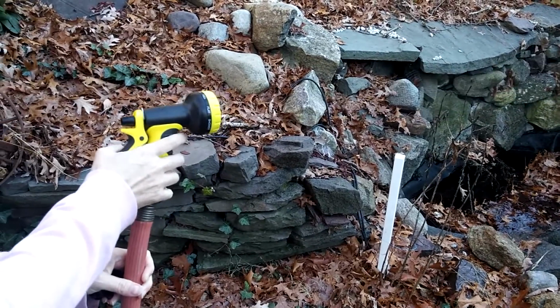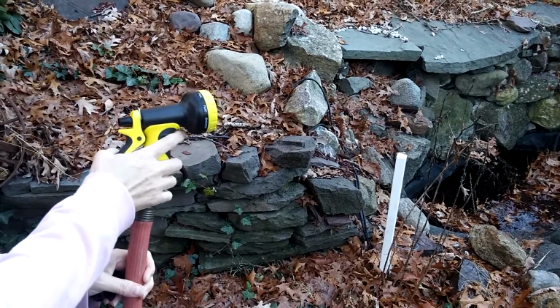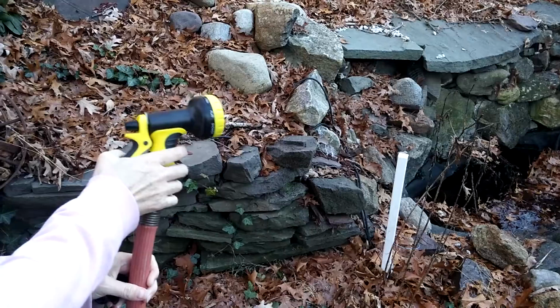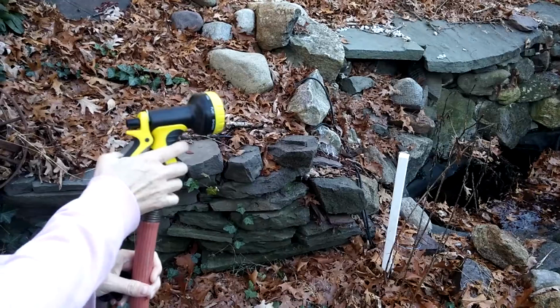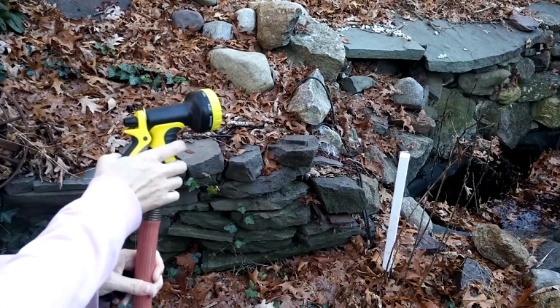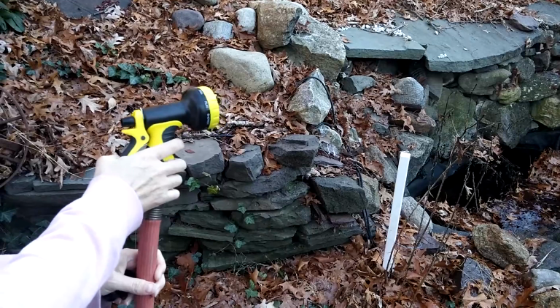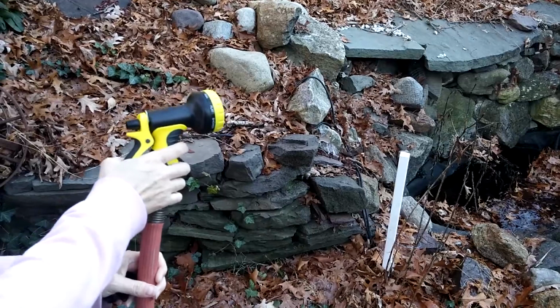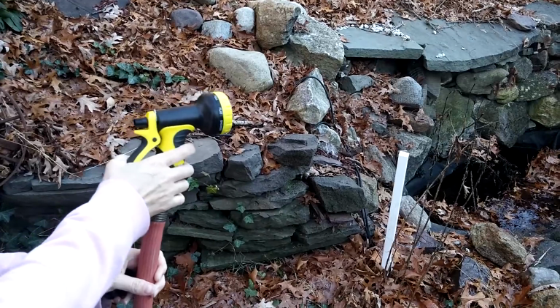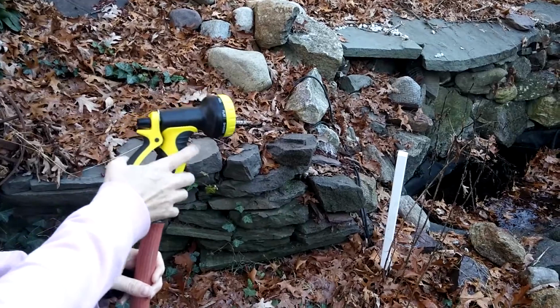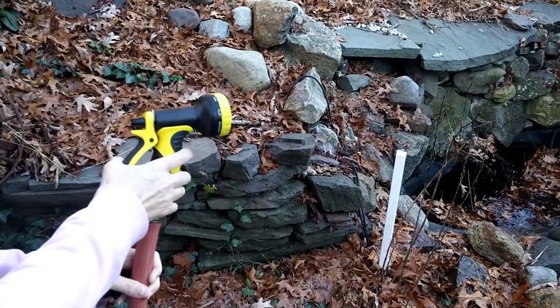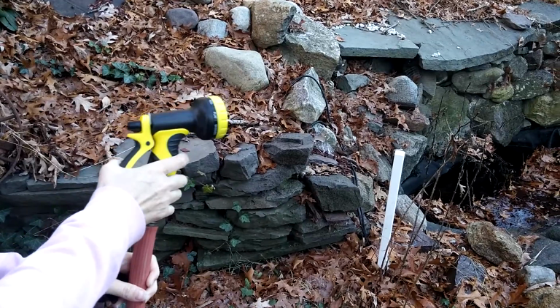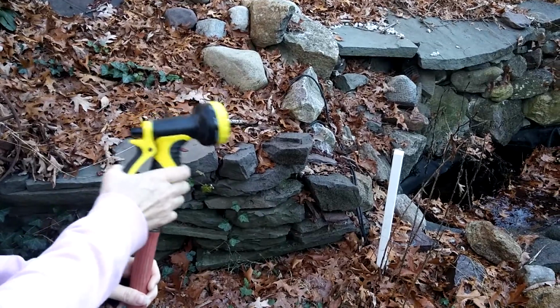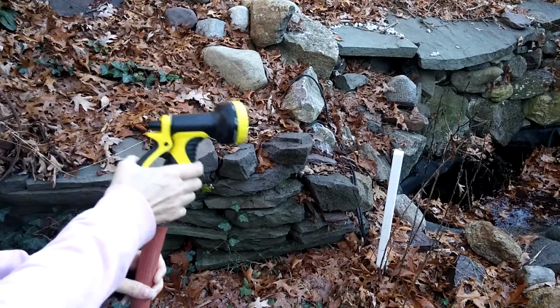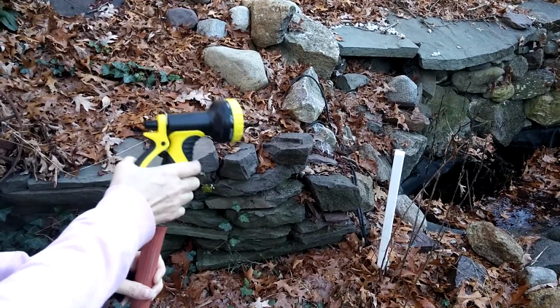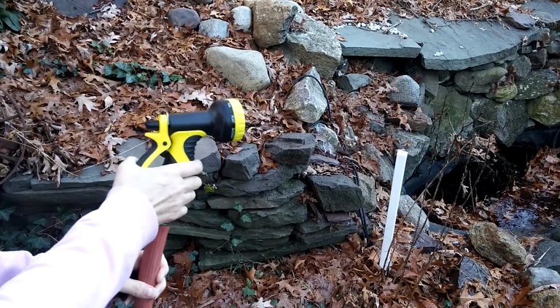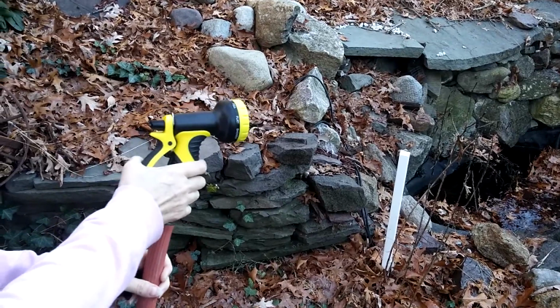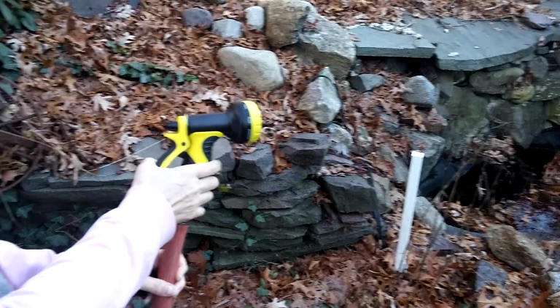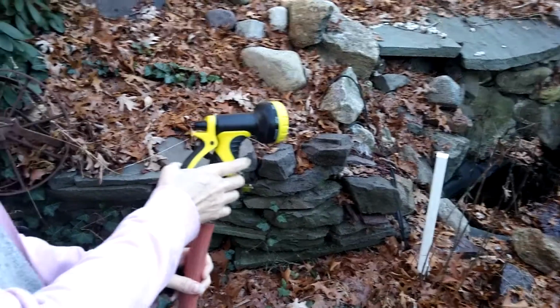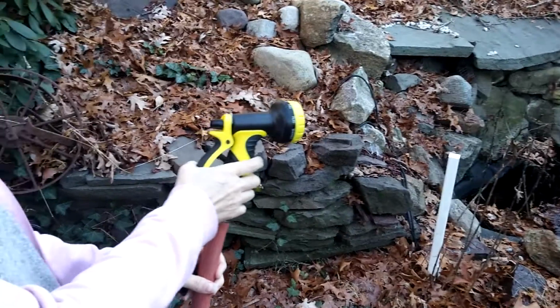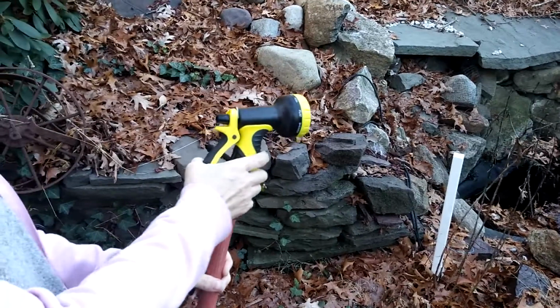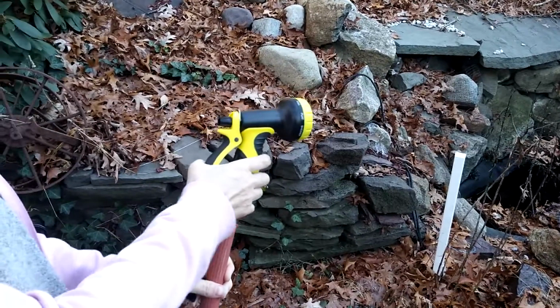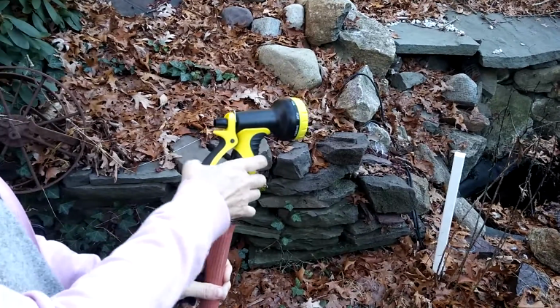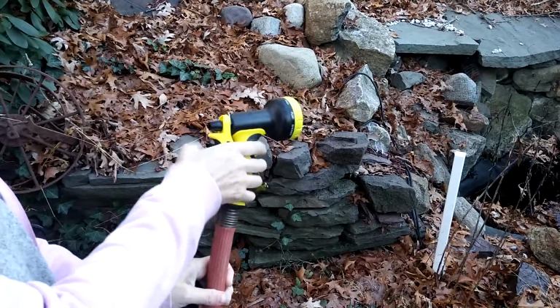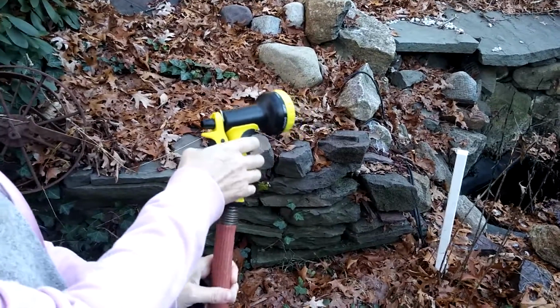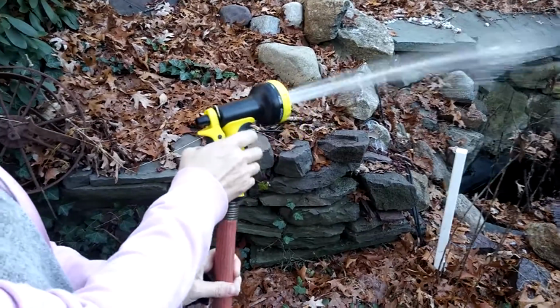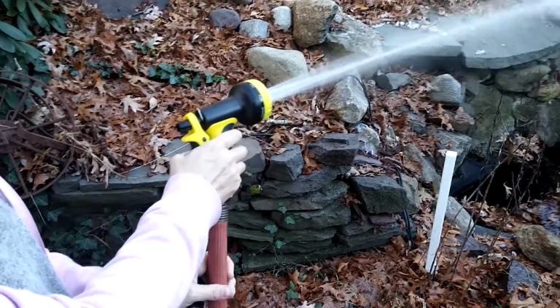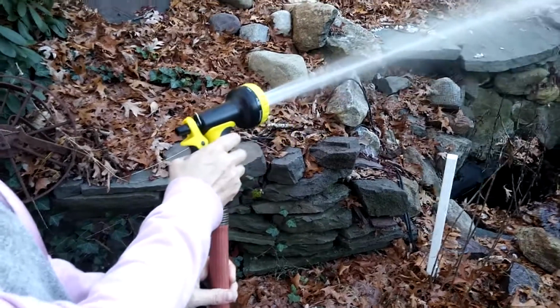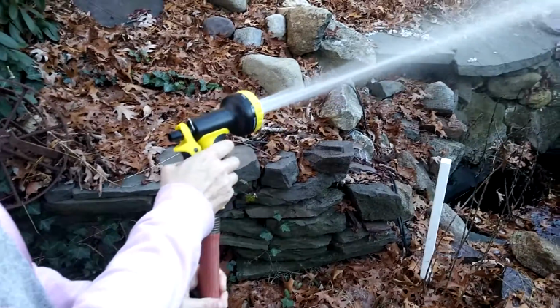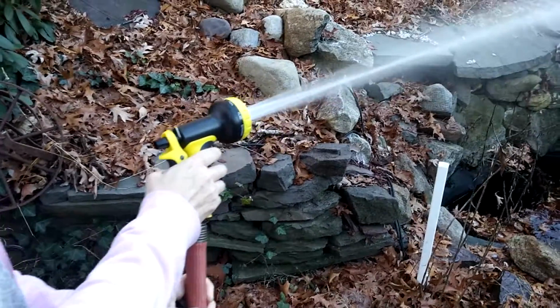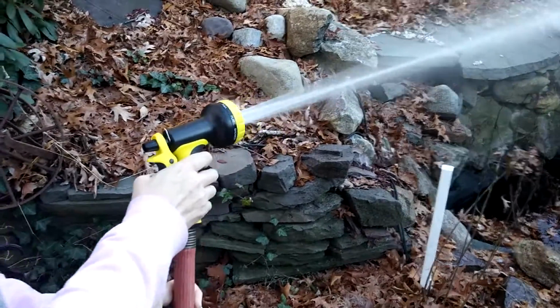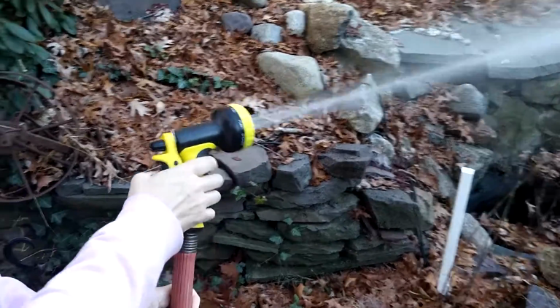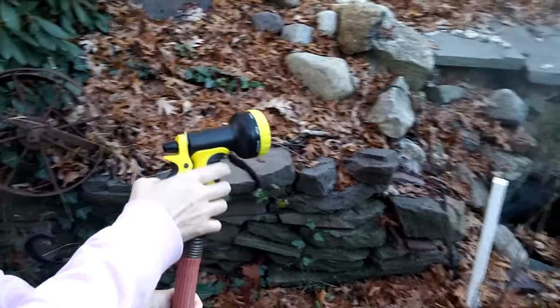Nice and bright, easy to find in your yard. I would recommend this nozzle — it's really nice.